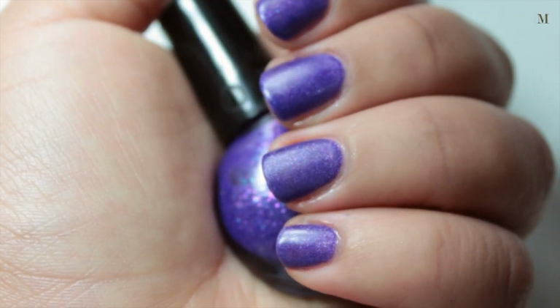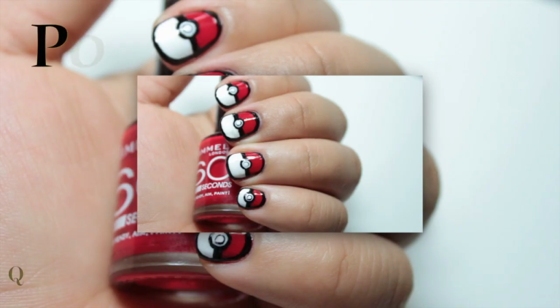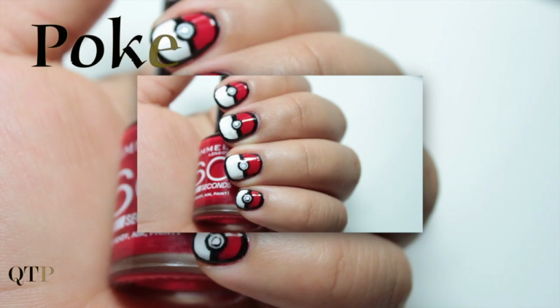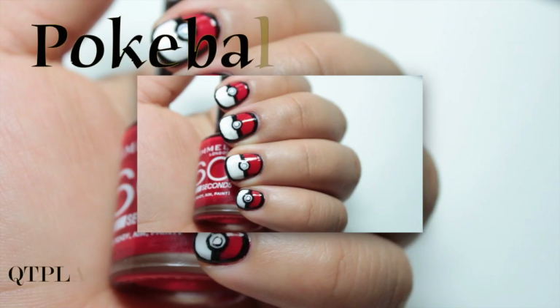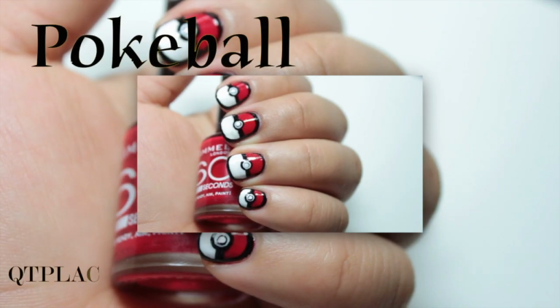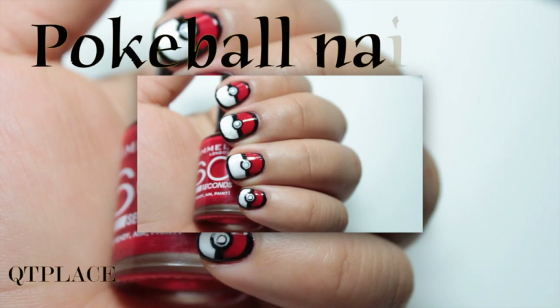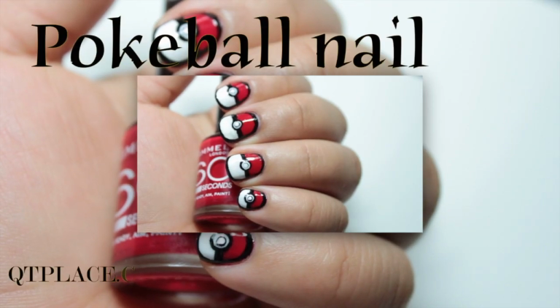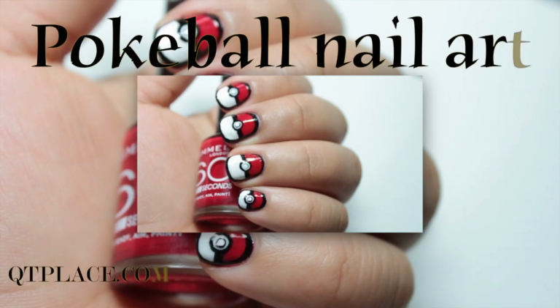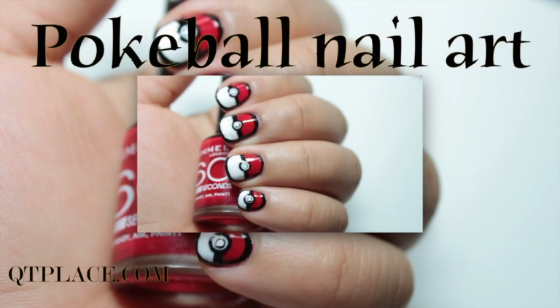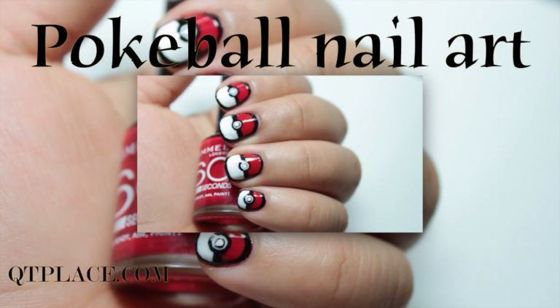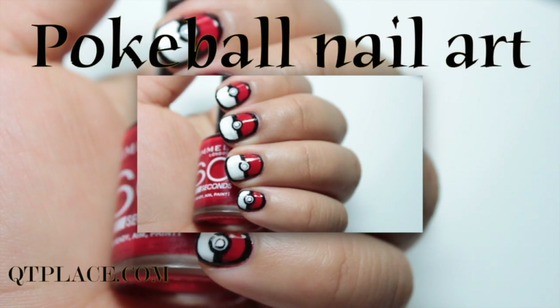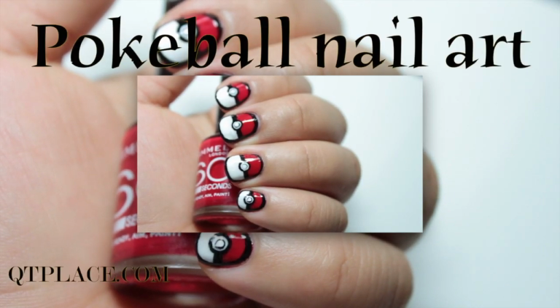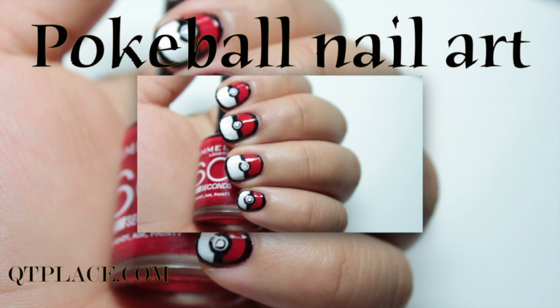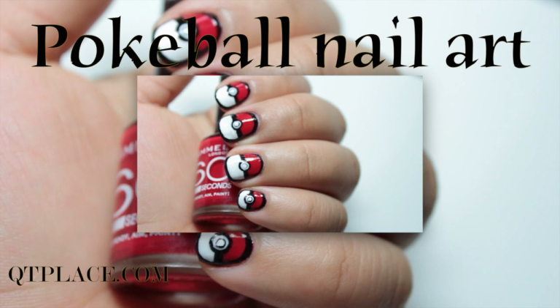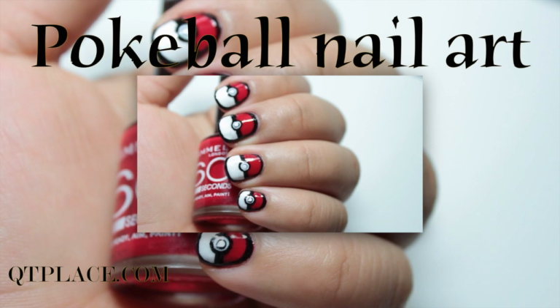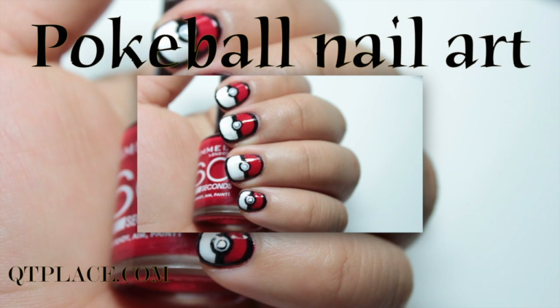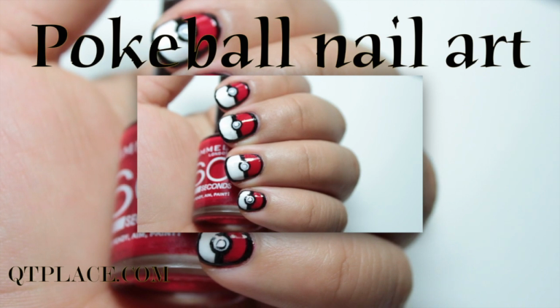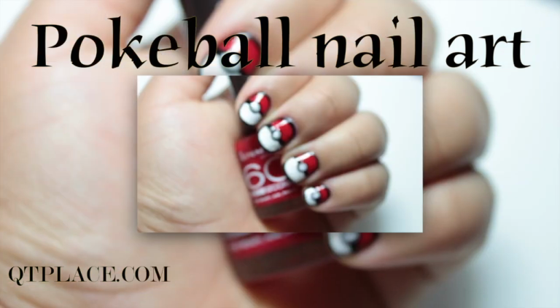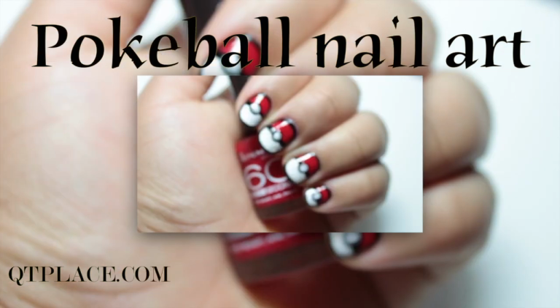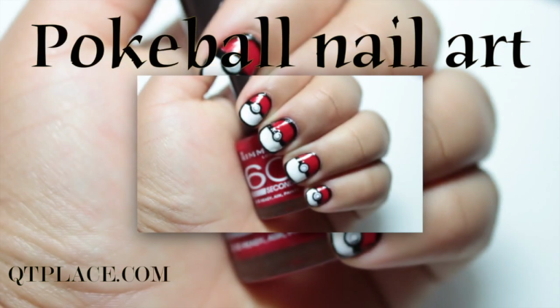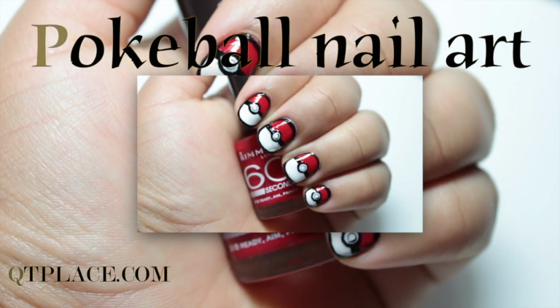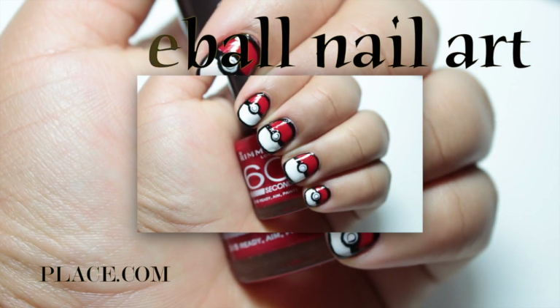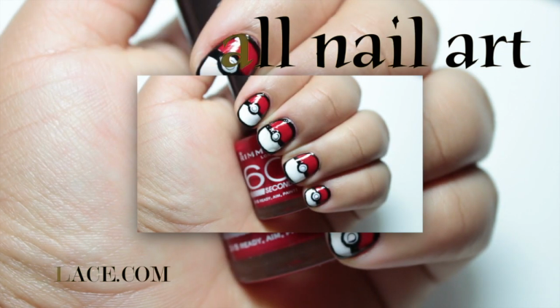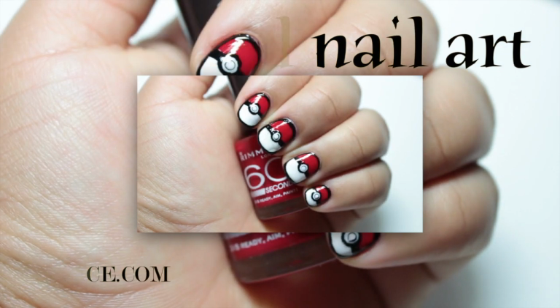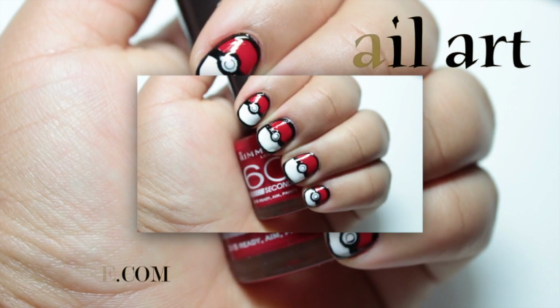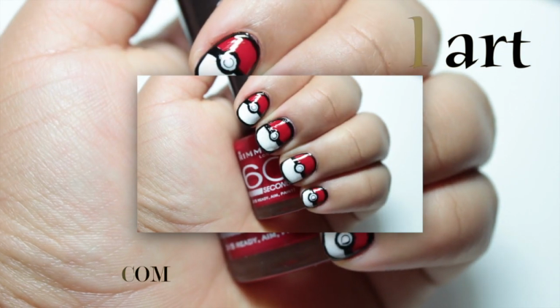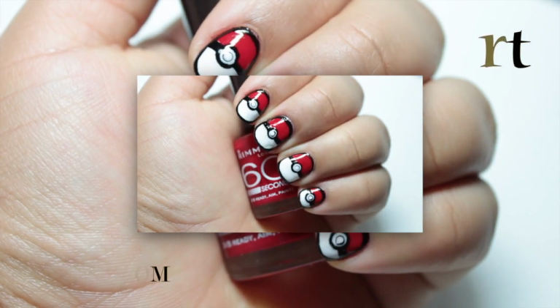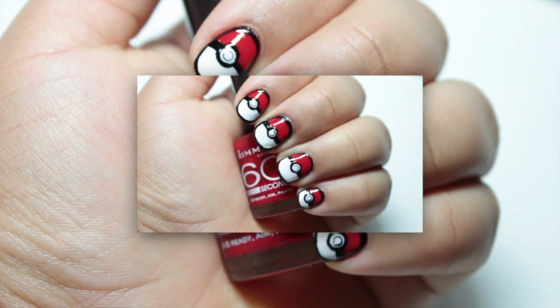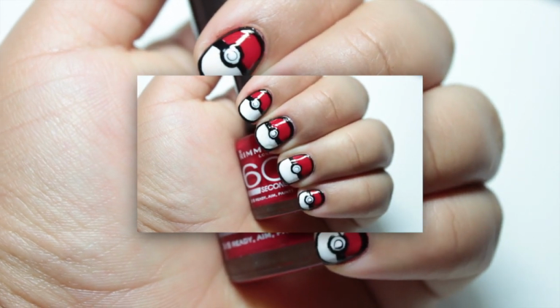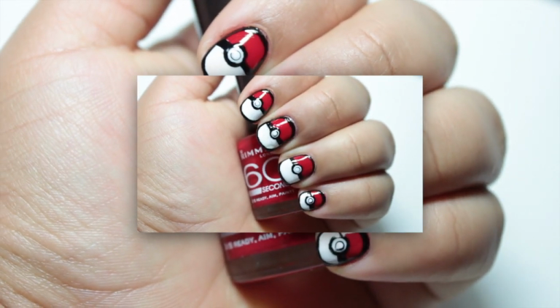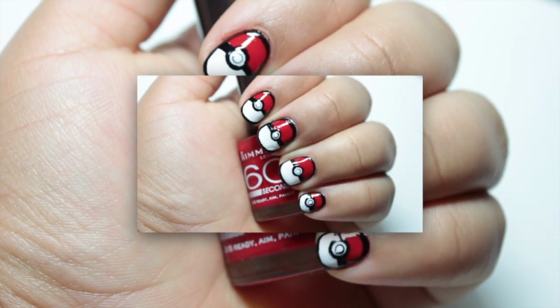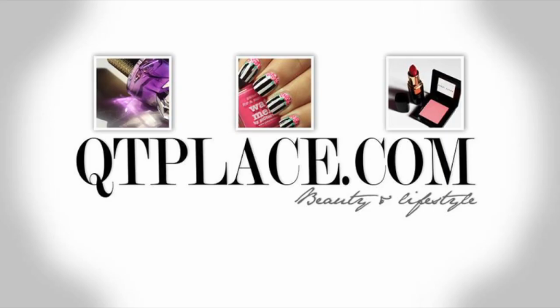Don't forget to follow me on Twitter, Instagram, Facebook, or my blog called cutieplace.com for daily updates.